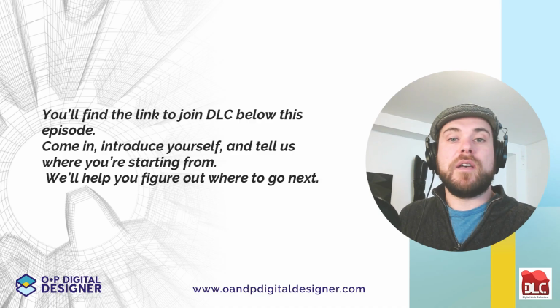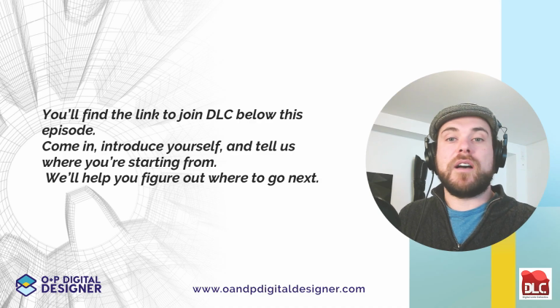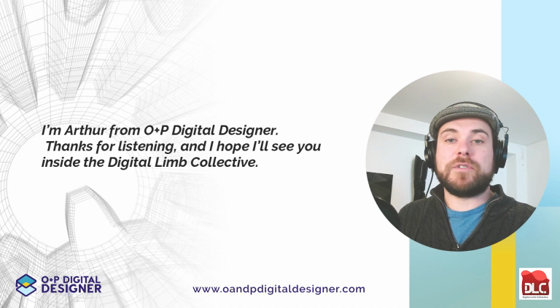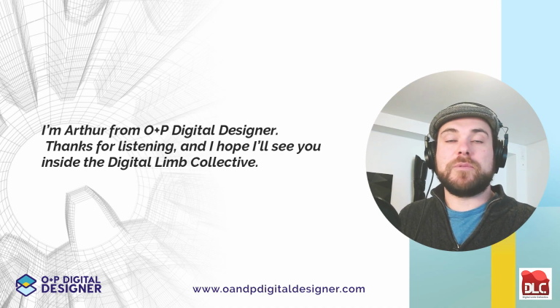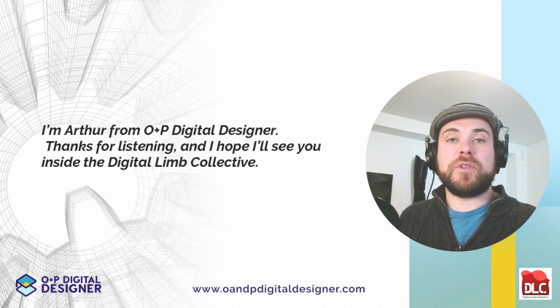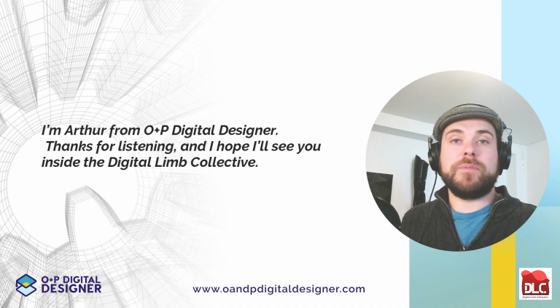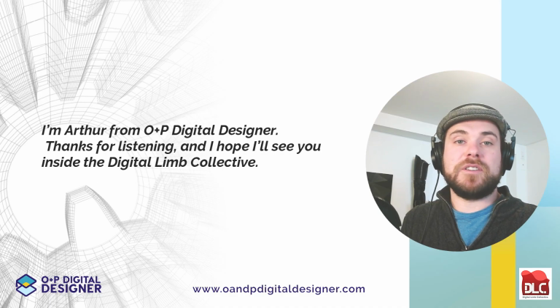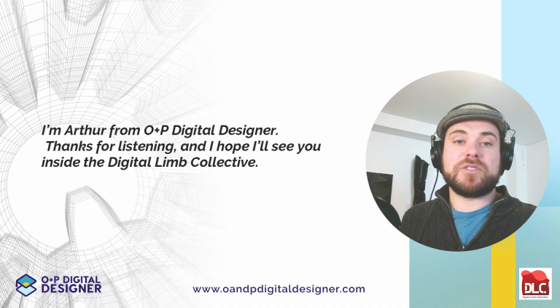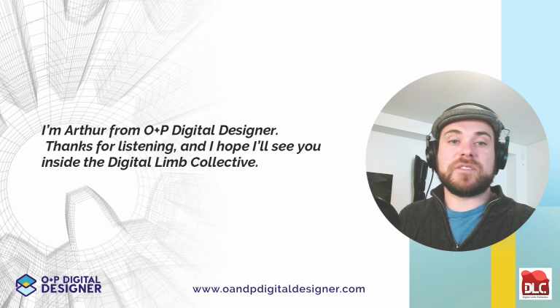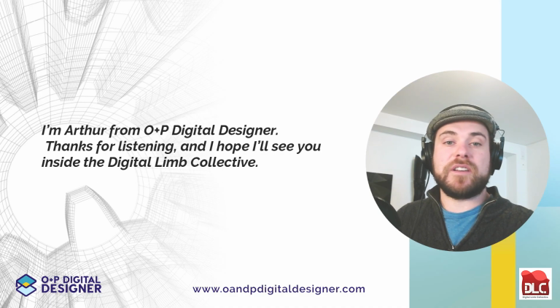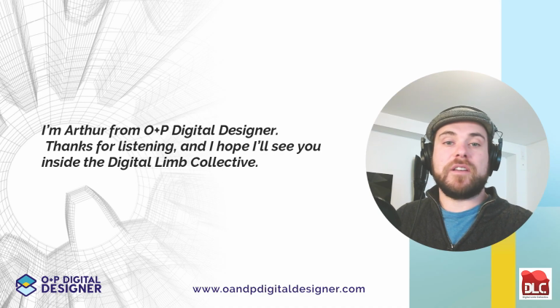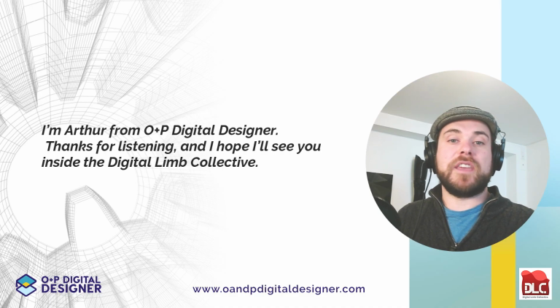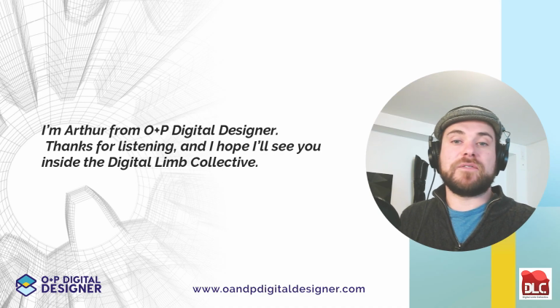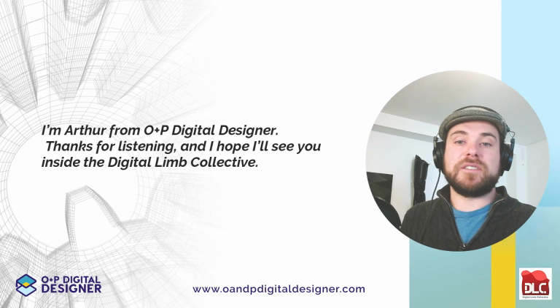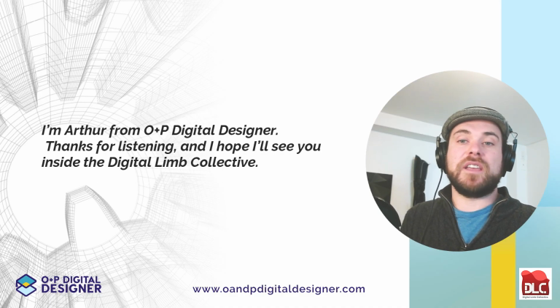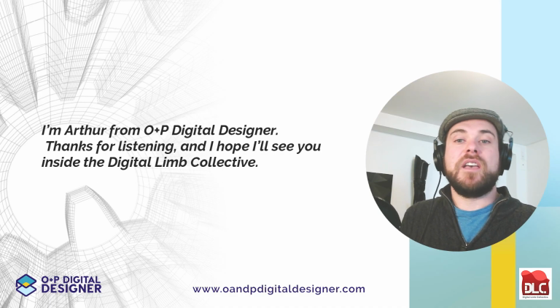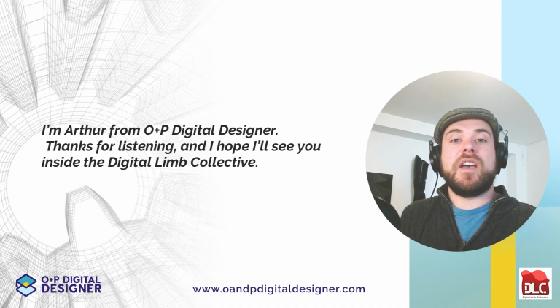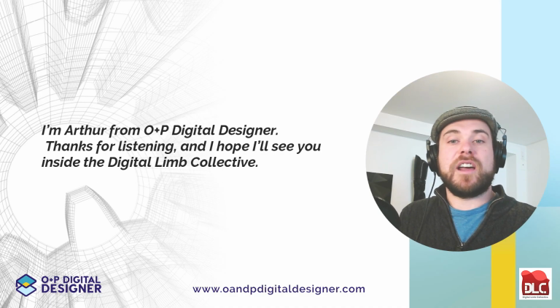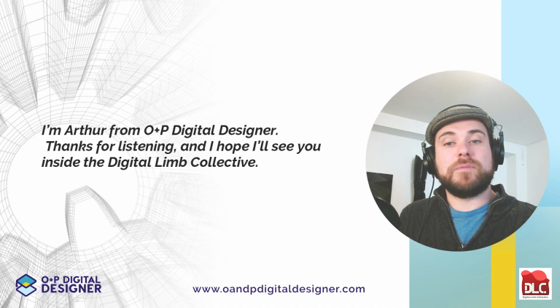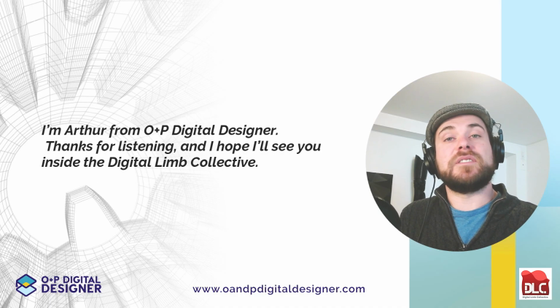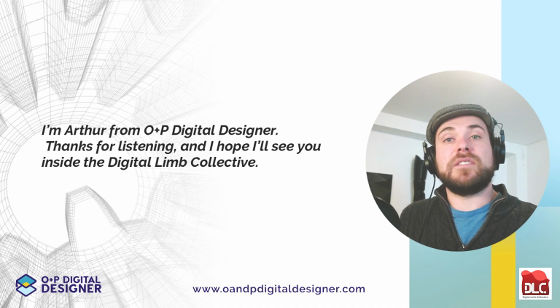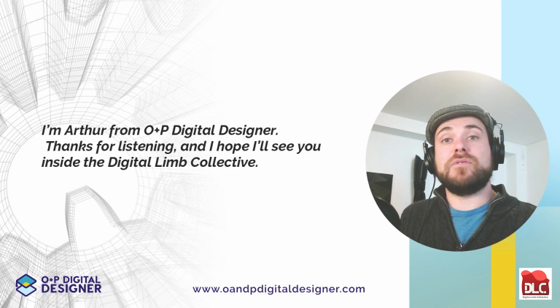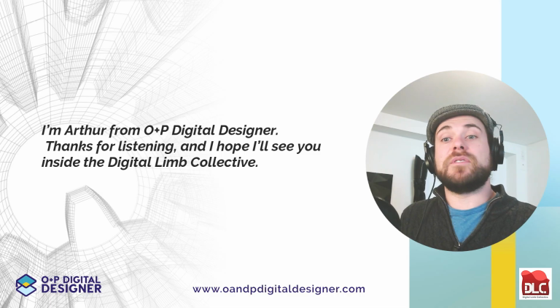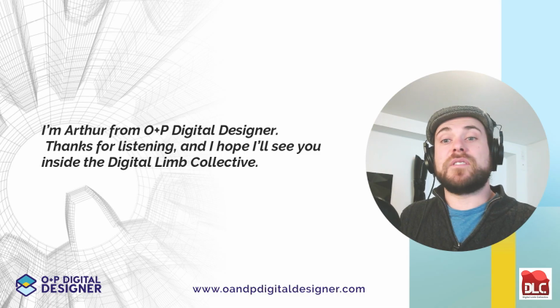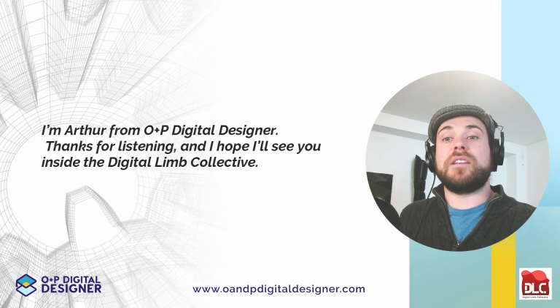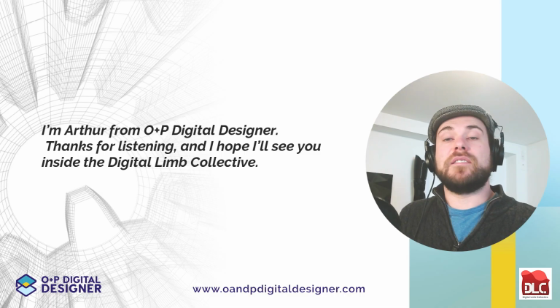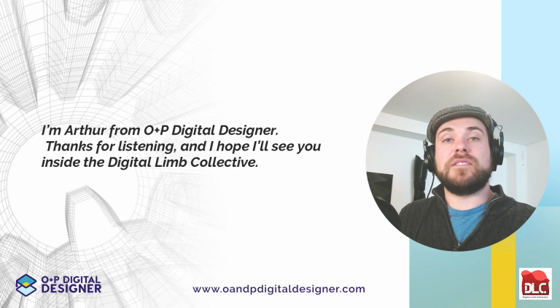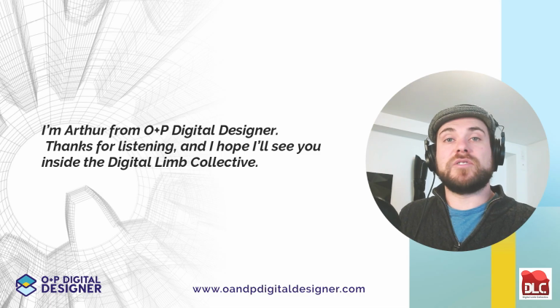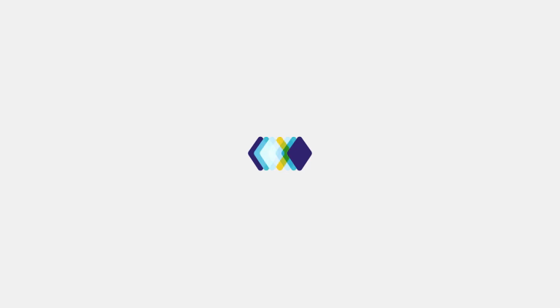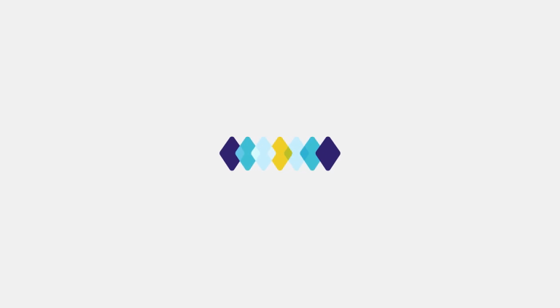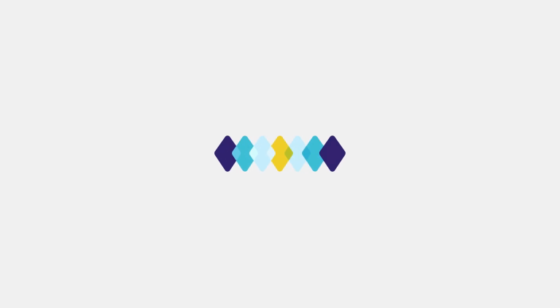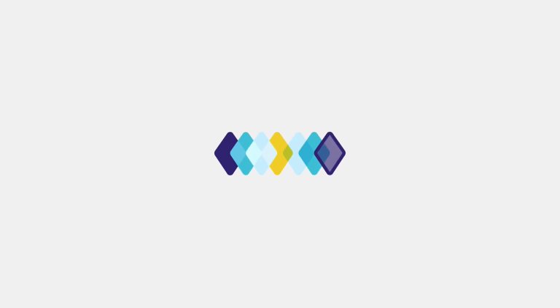I'm Arthur with O&P Digital Designer. Thanks for listening, and I hope to see you inside the Digital Limb Collective.